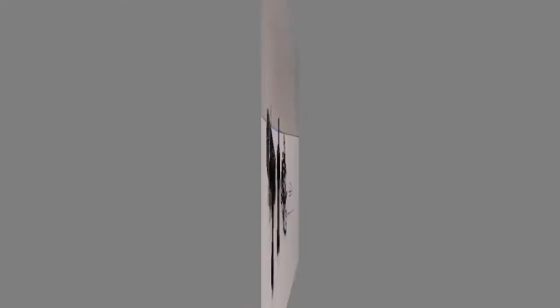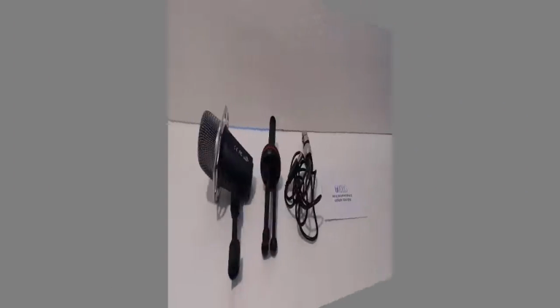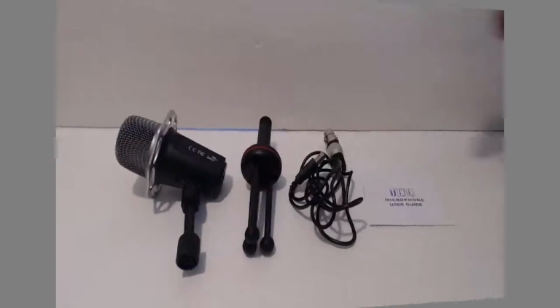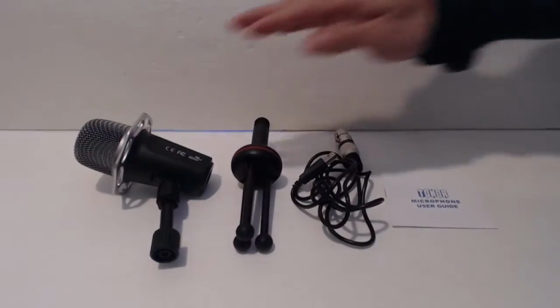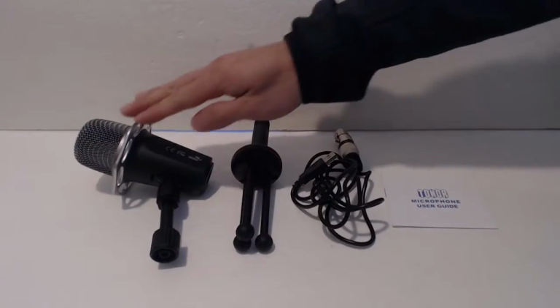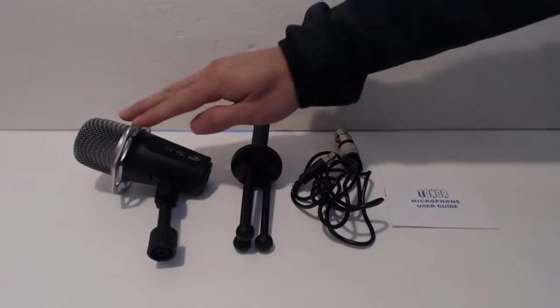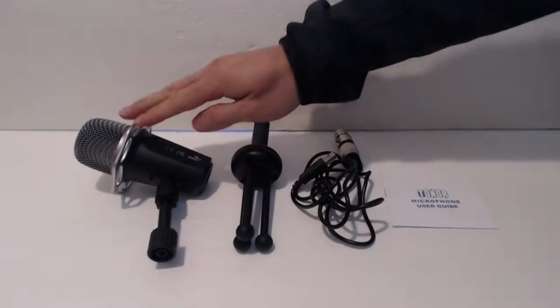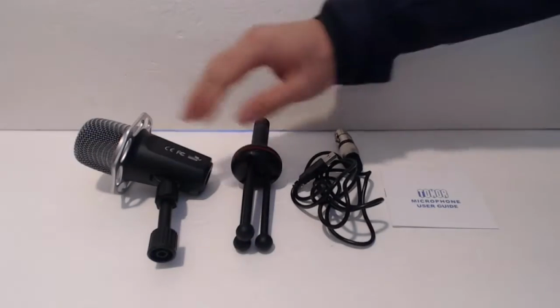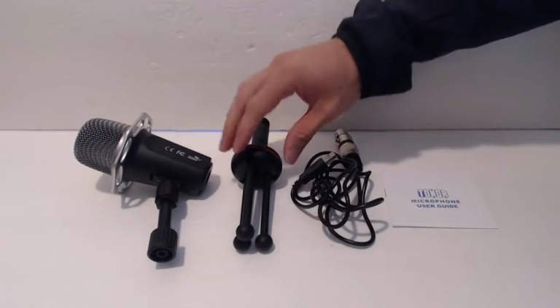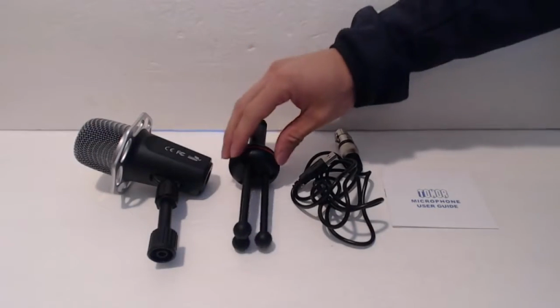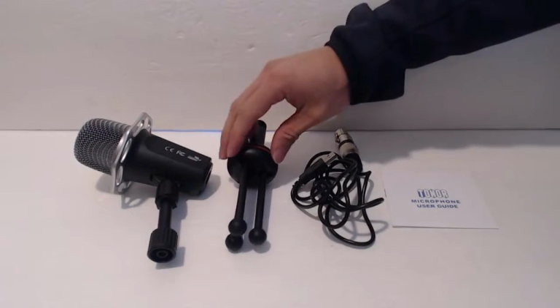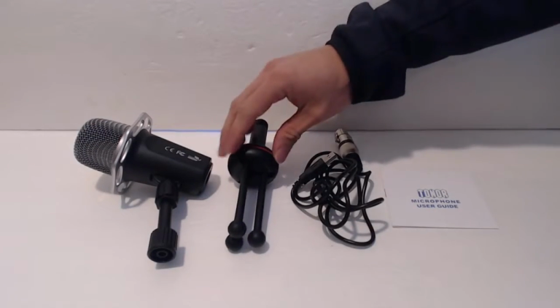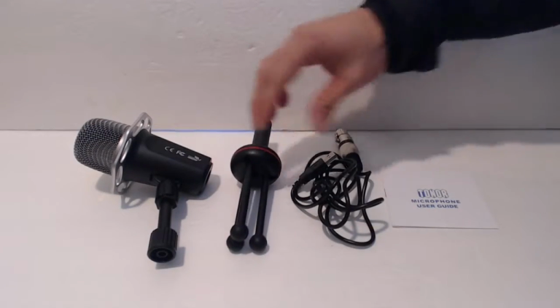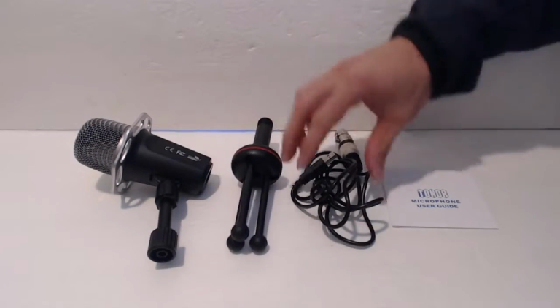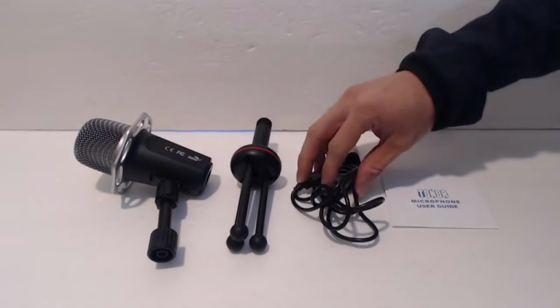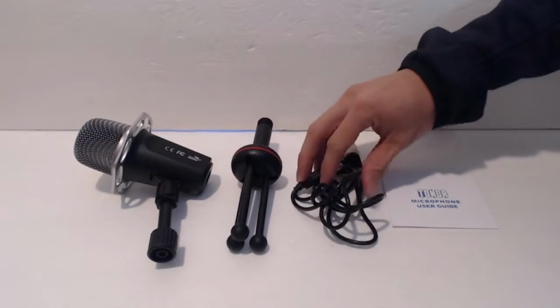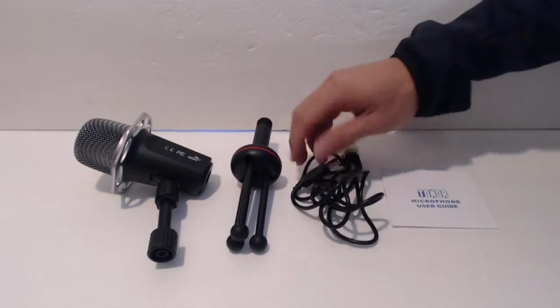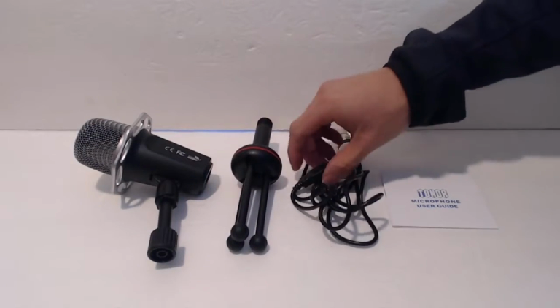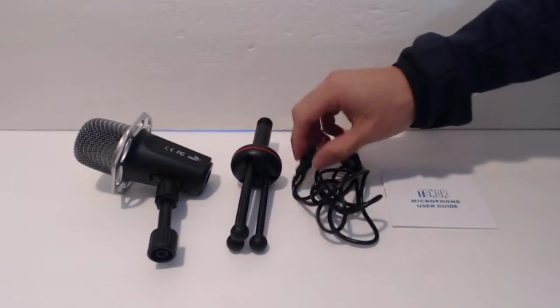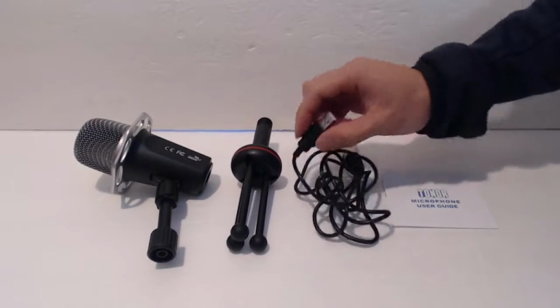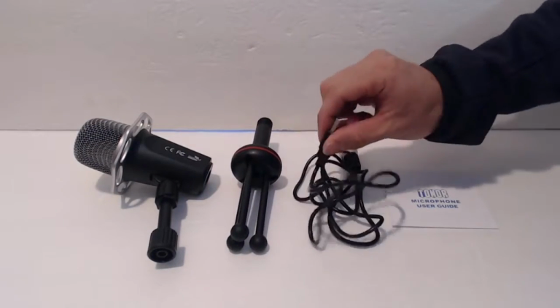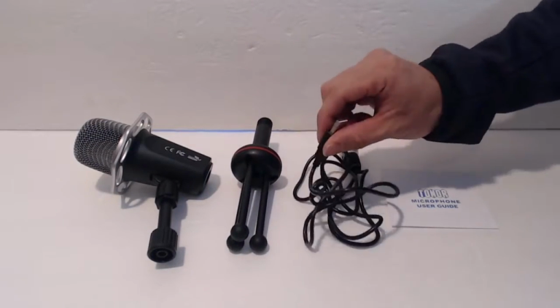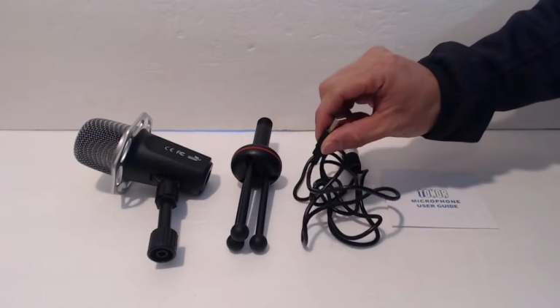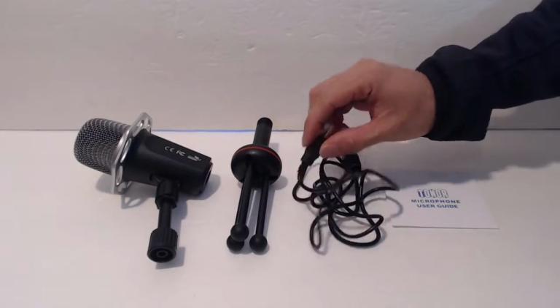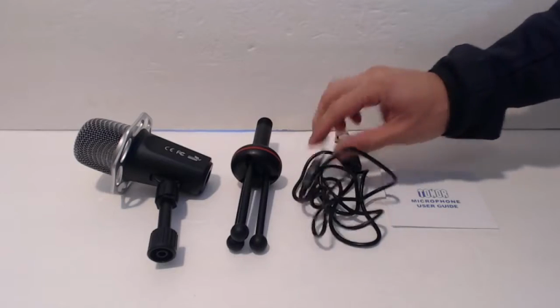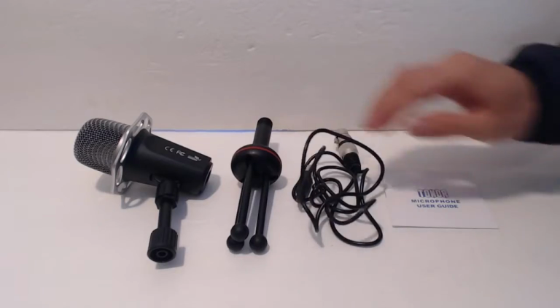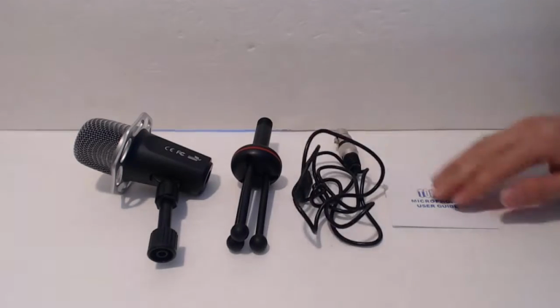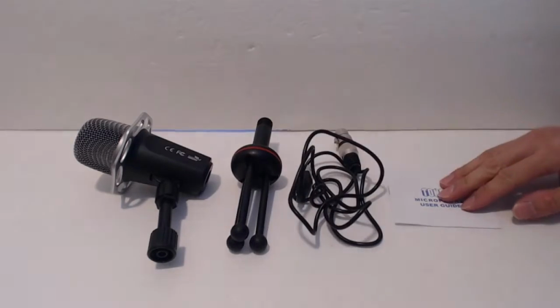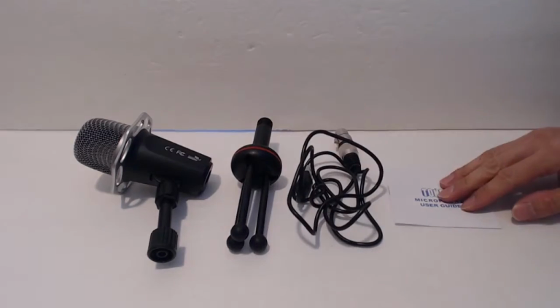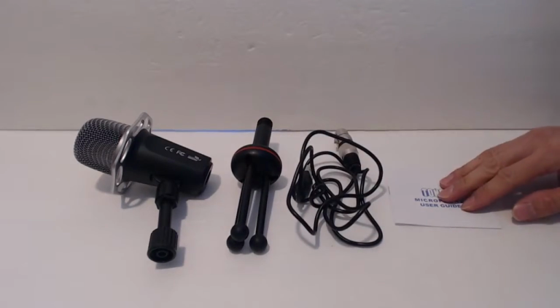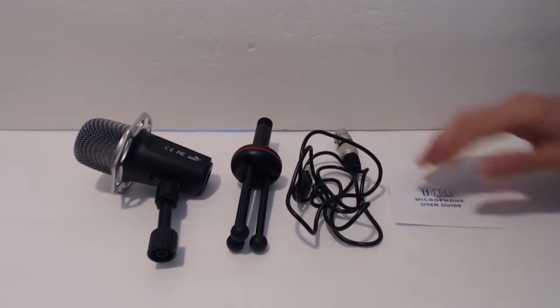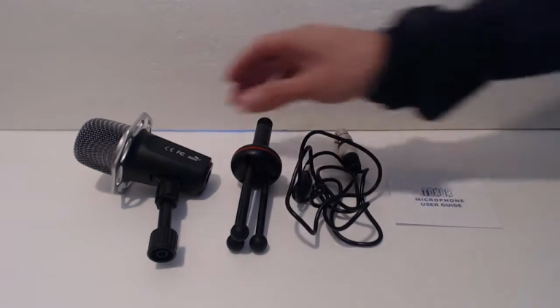You'll receive the microphone, a mini tripod, a 5-foot XLR to USB cord, and a quick start manual.